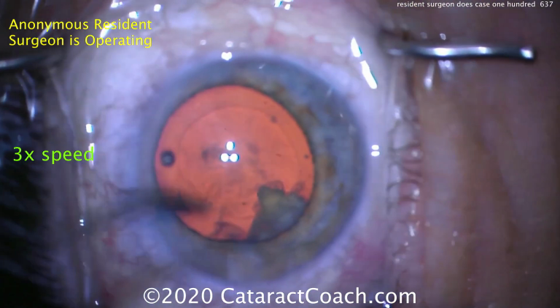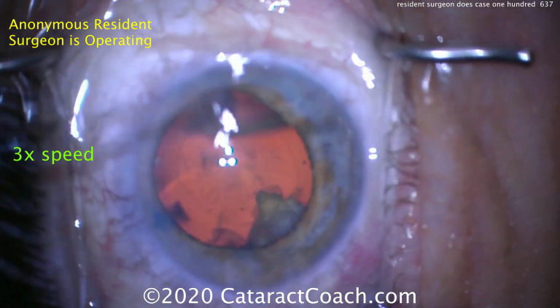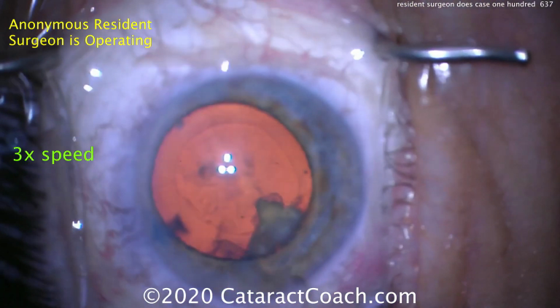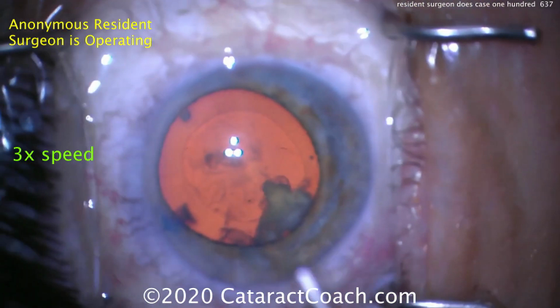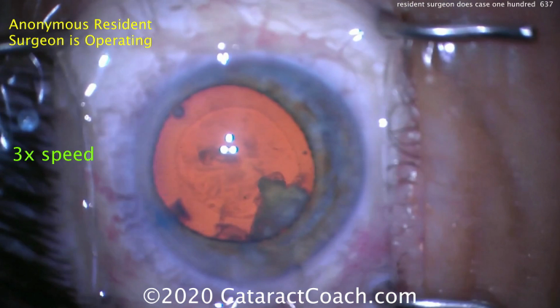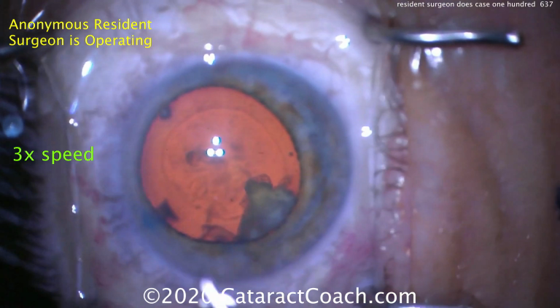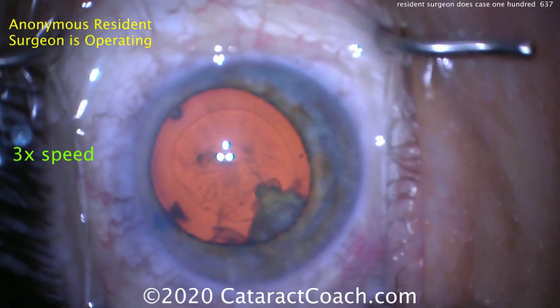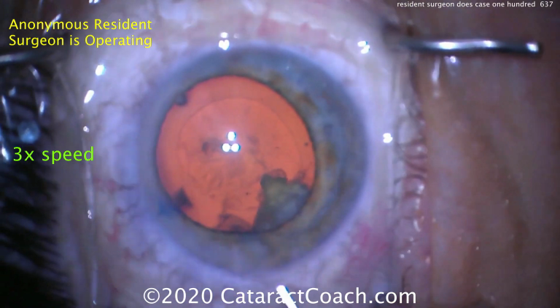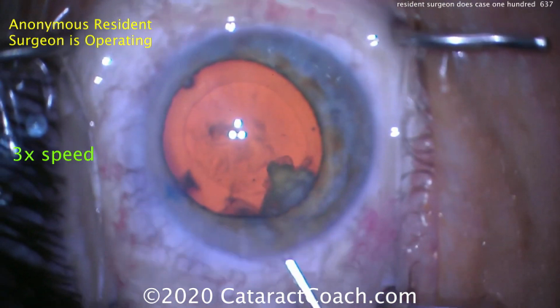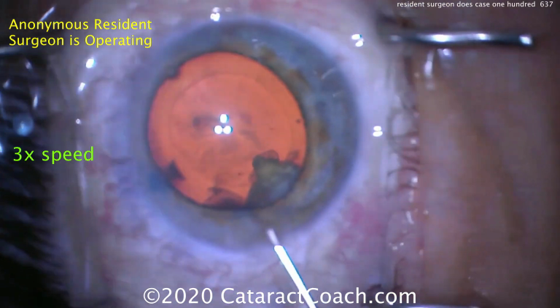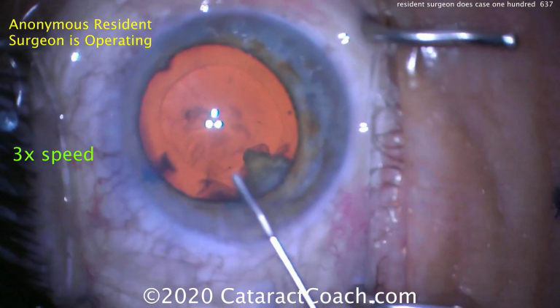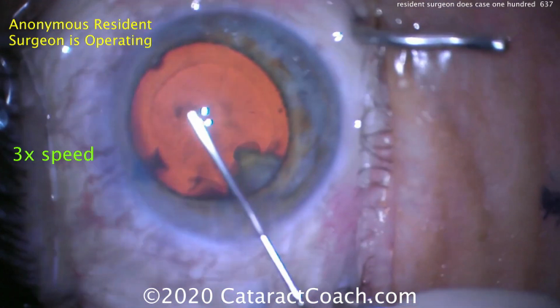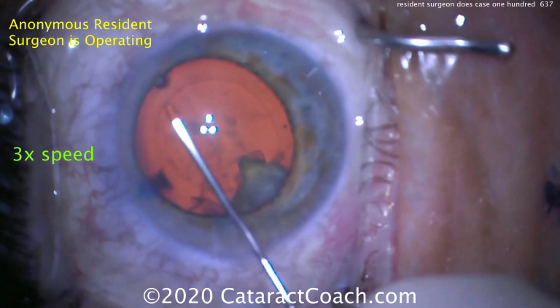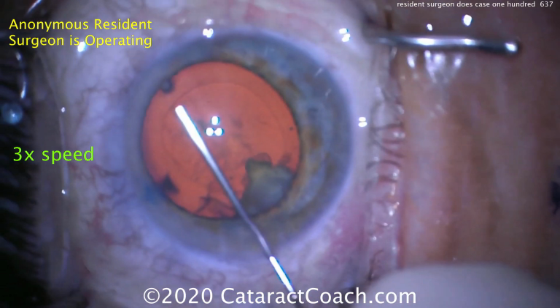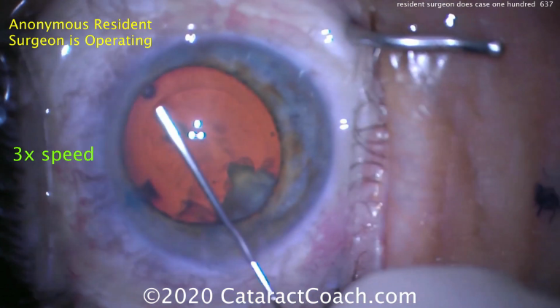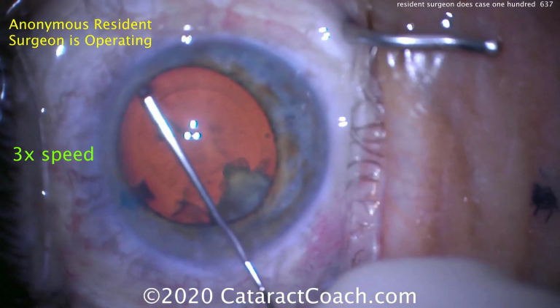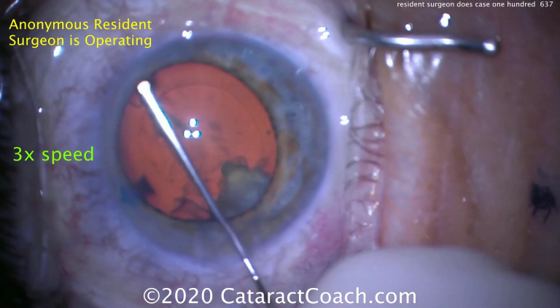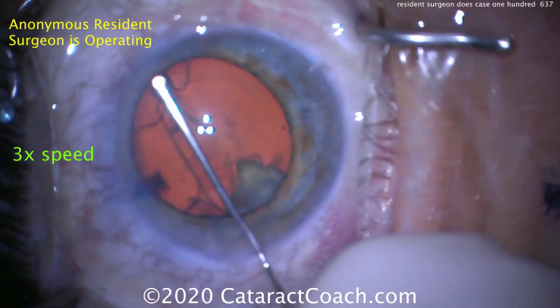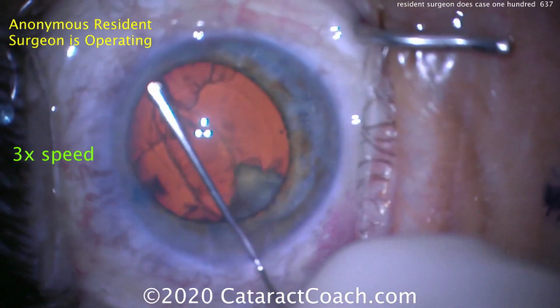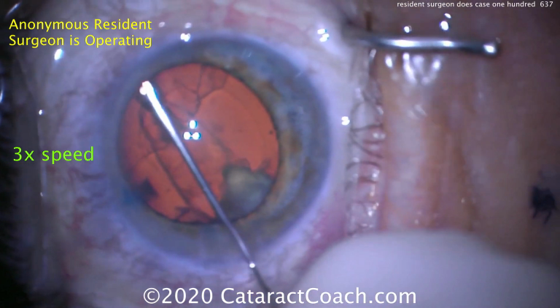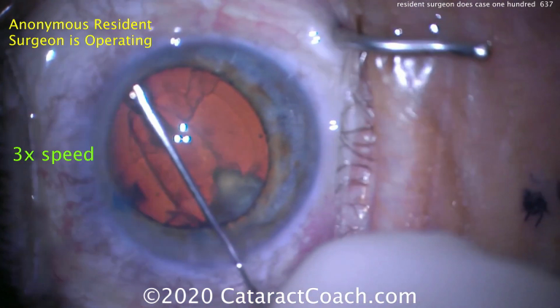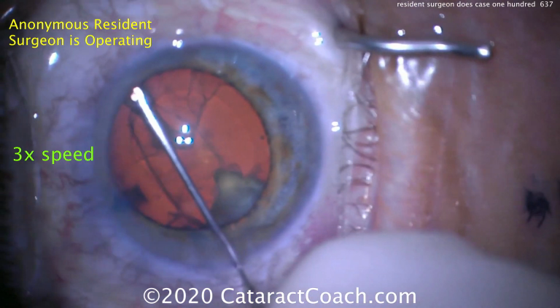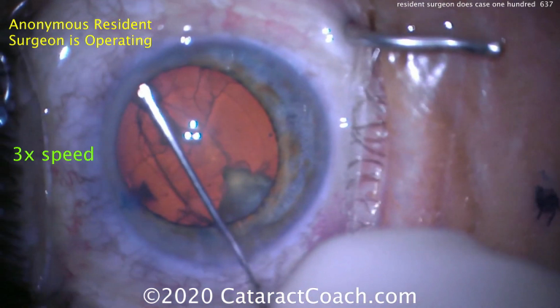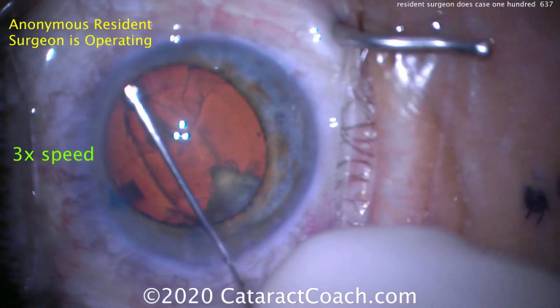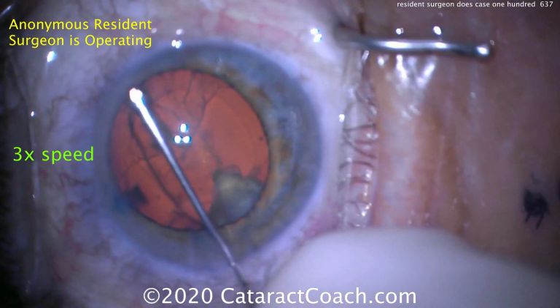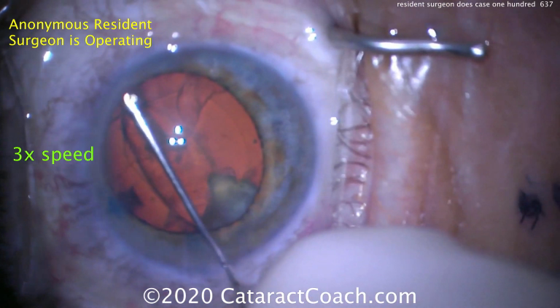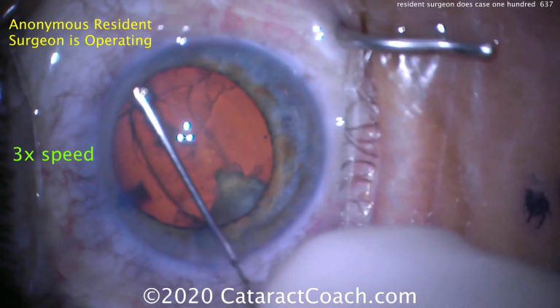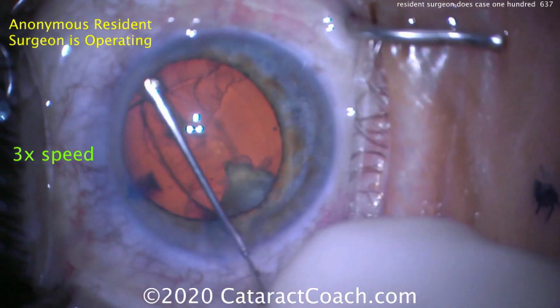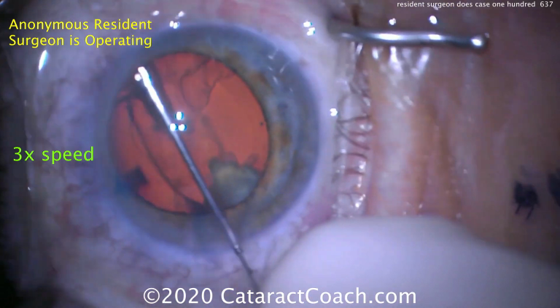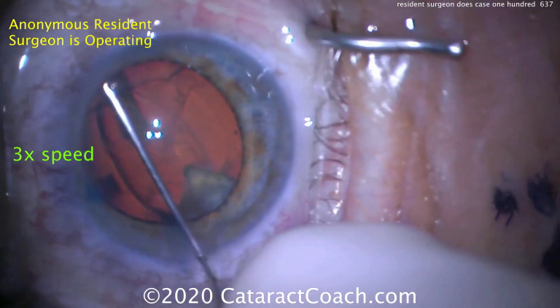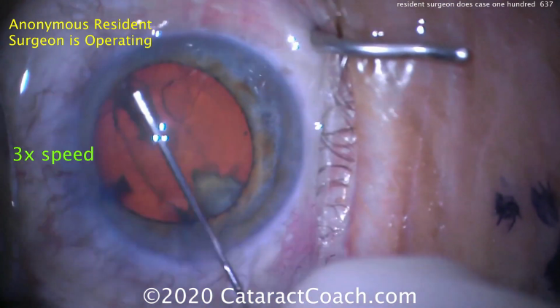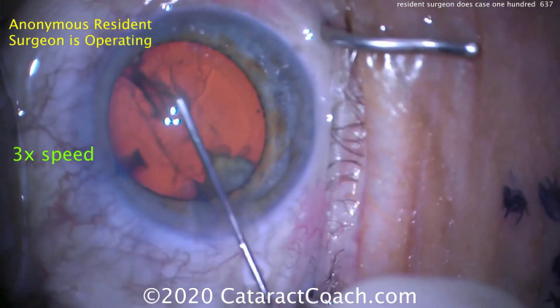Again, a lot of movement here from the patient. Maybe the patient would benefit from more systemic sedation.